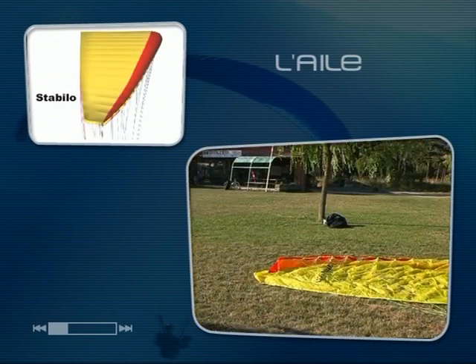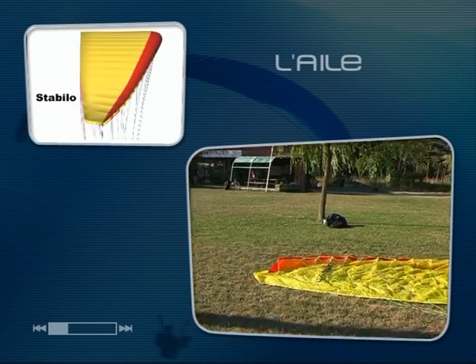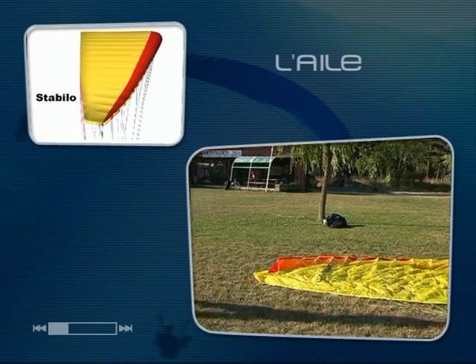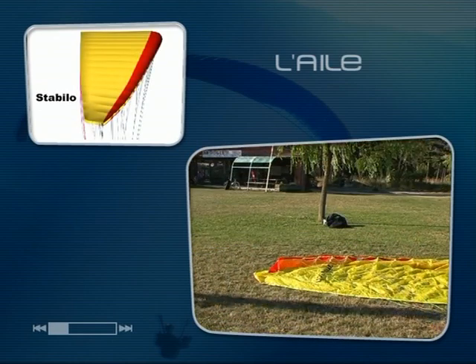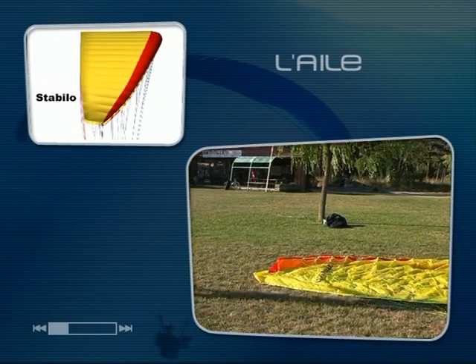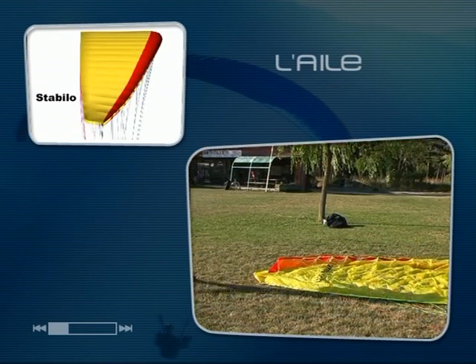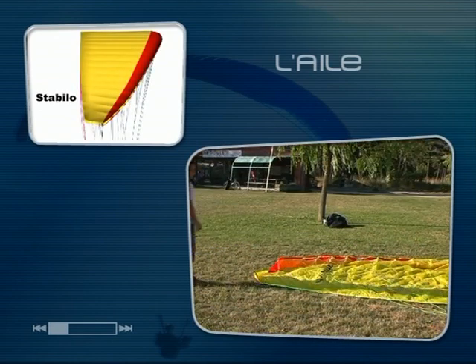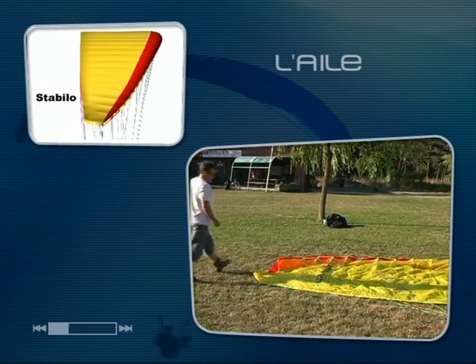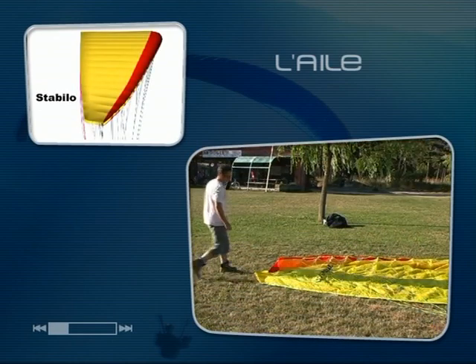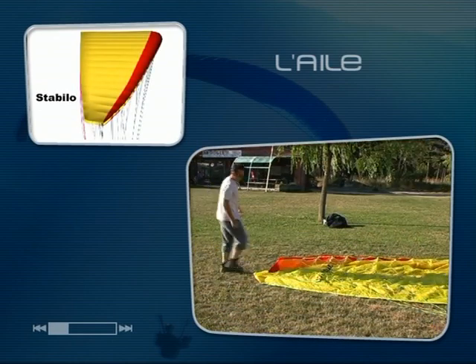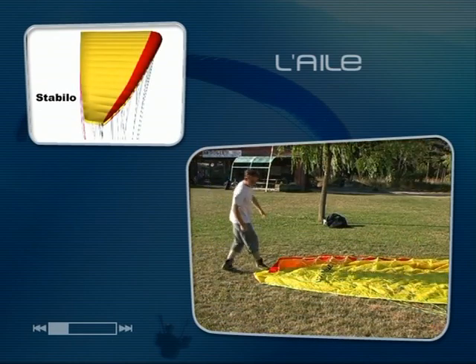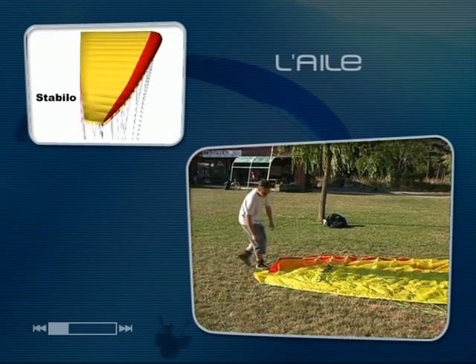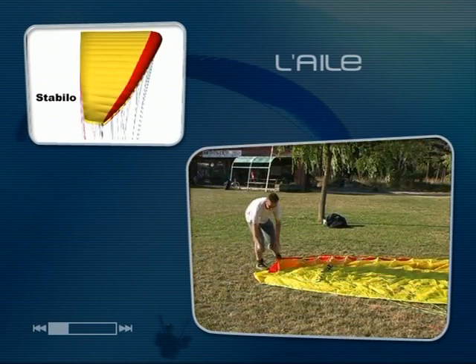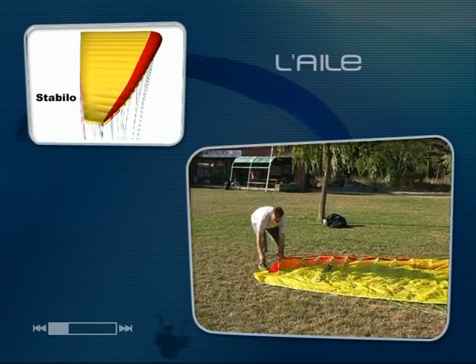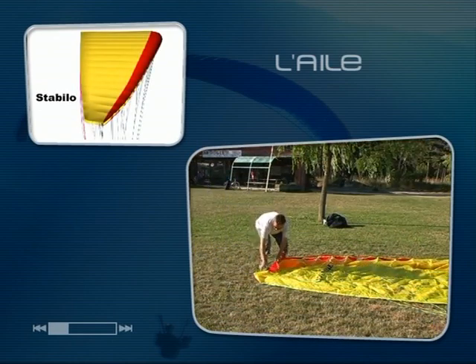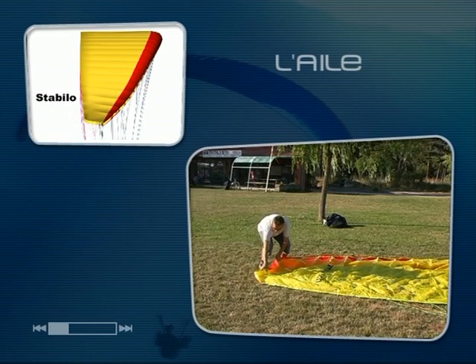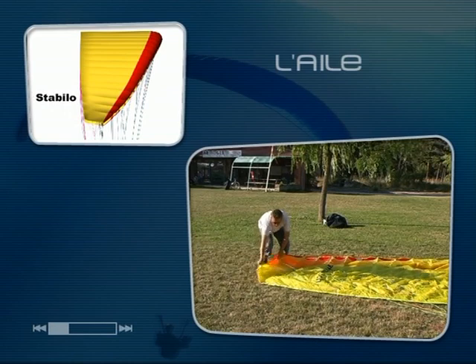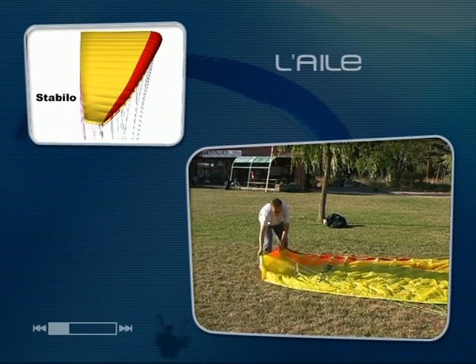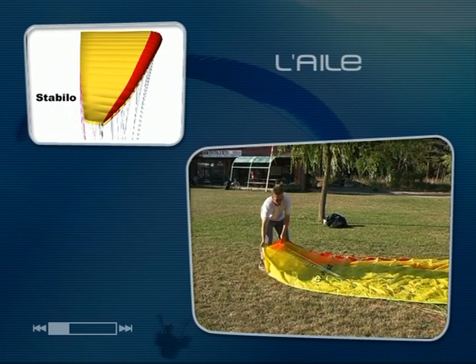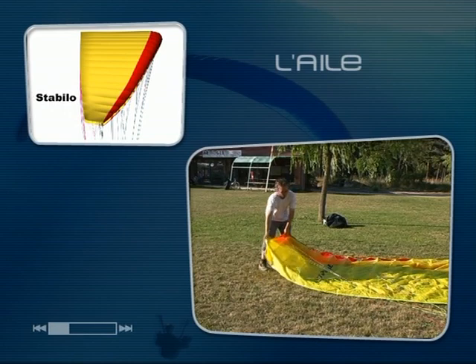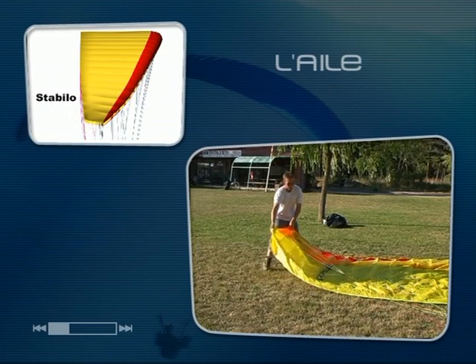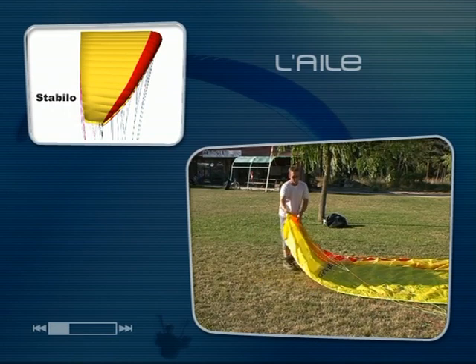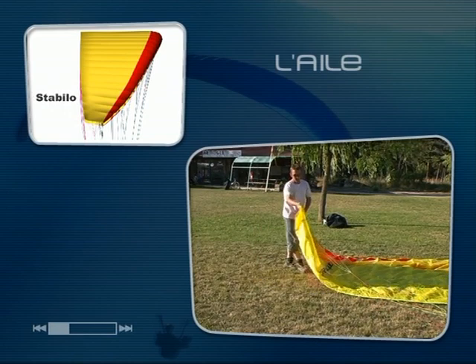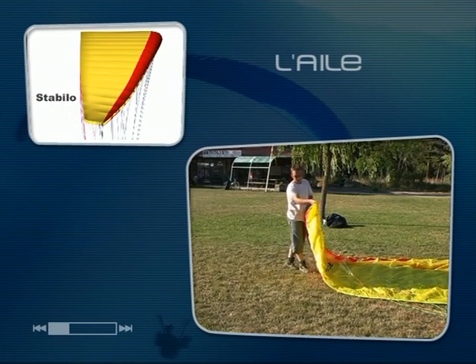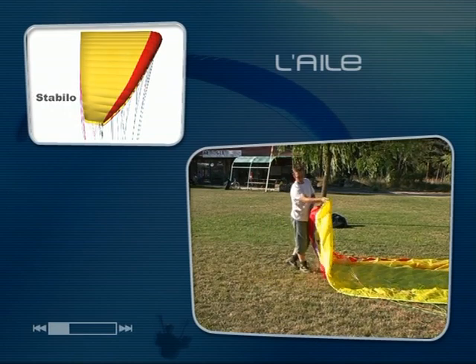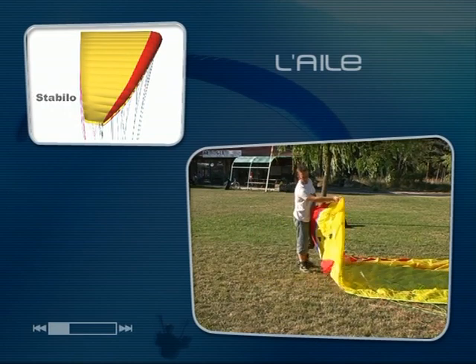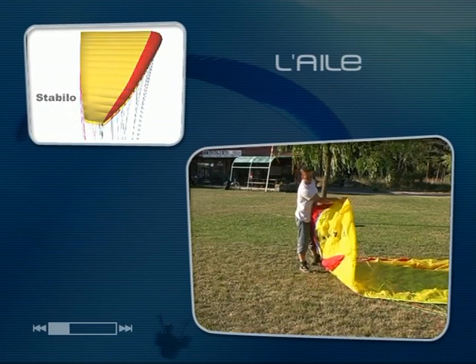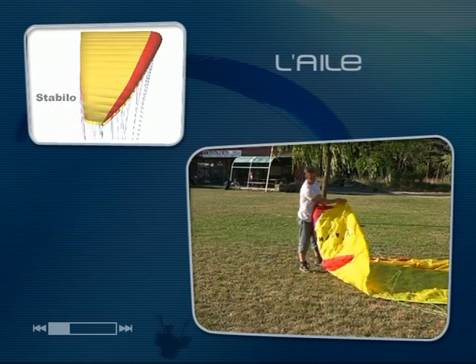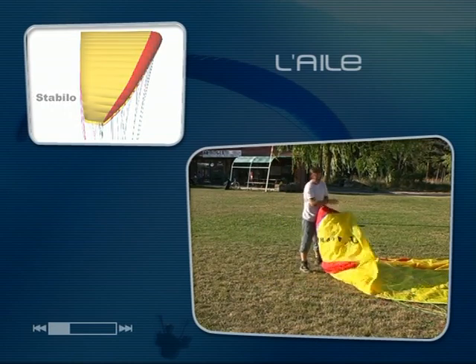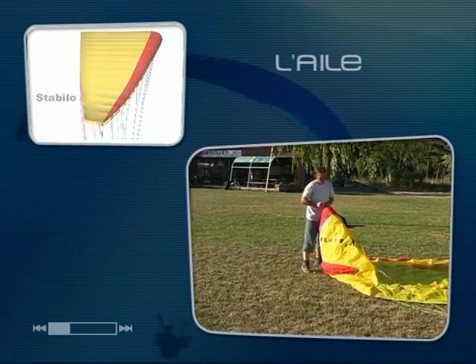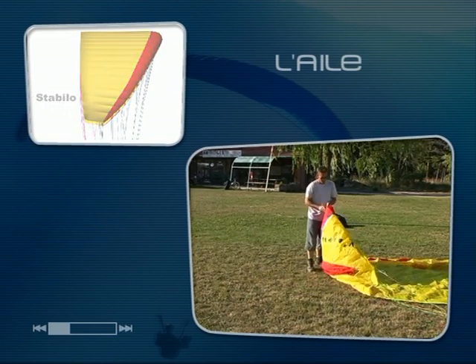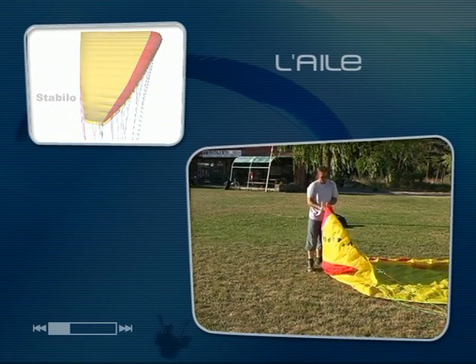L'extrémité de l'aile se nomme stabilisateur, mais elle est plus couramment appelée stabilo, plume ou tout simplement bout d'aile.